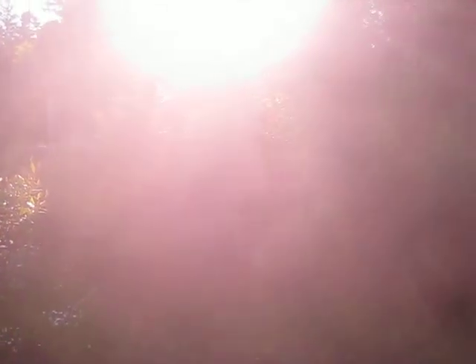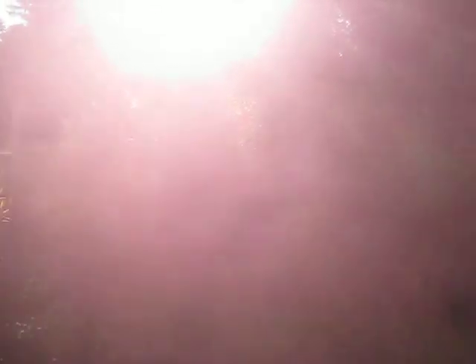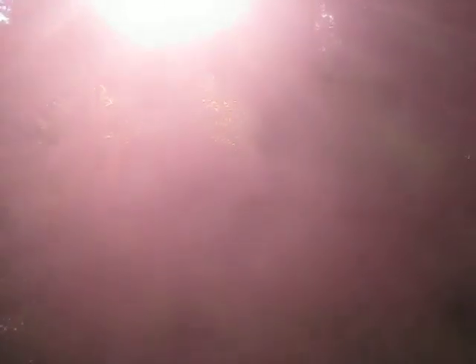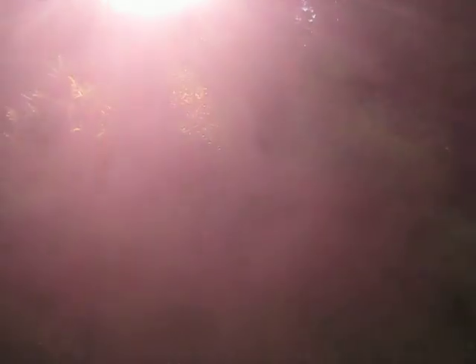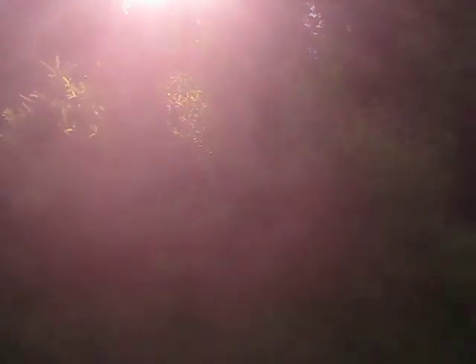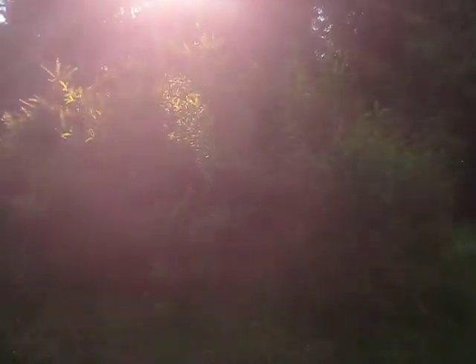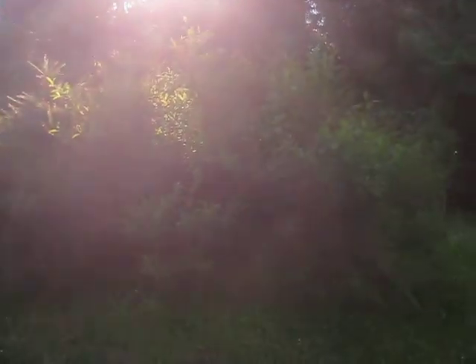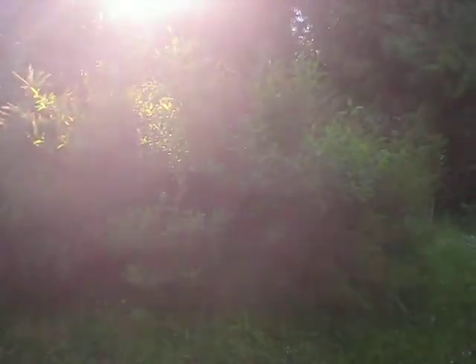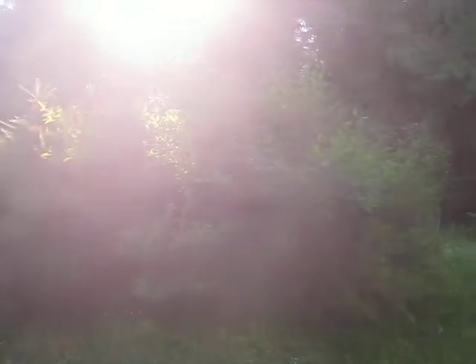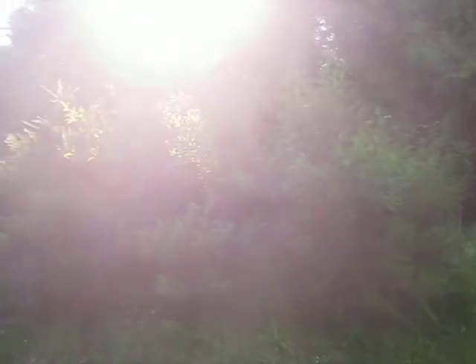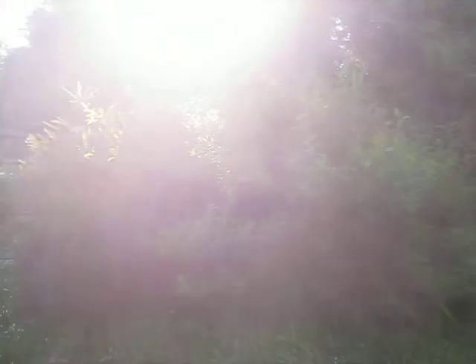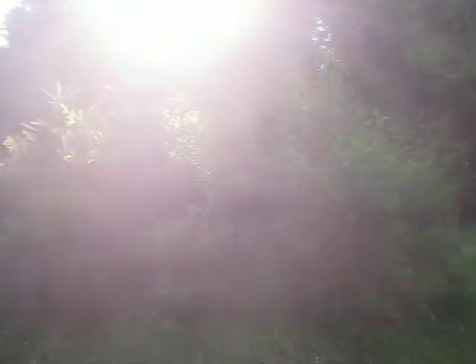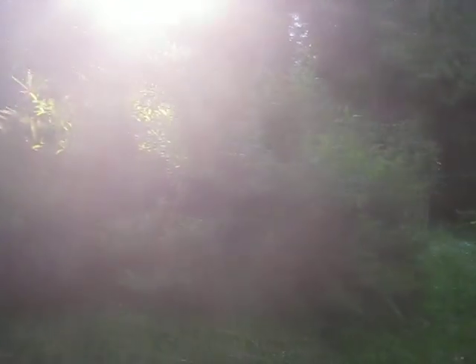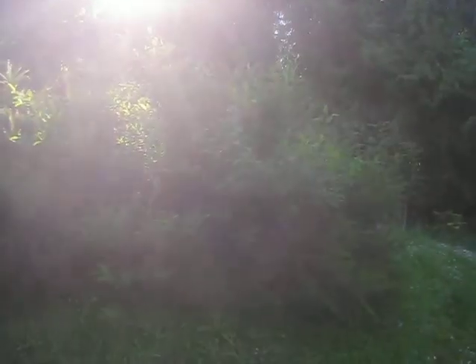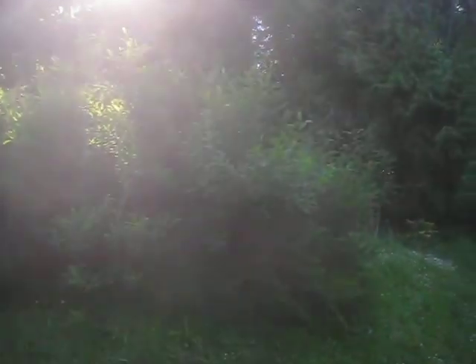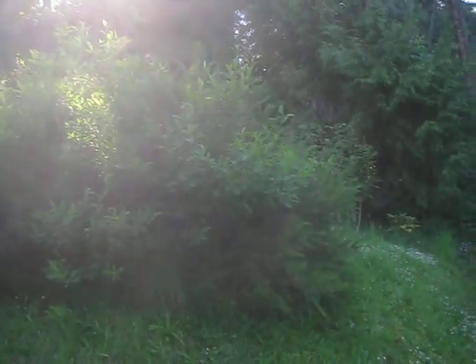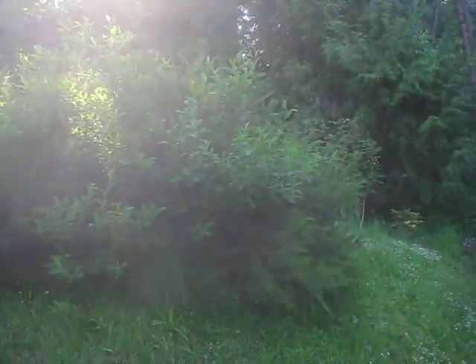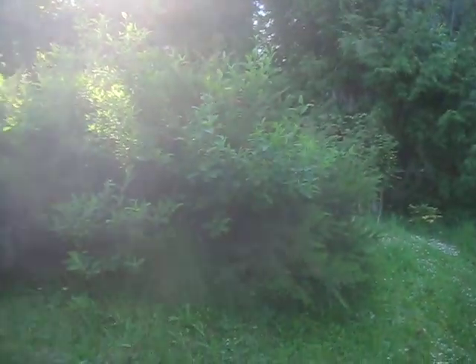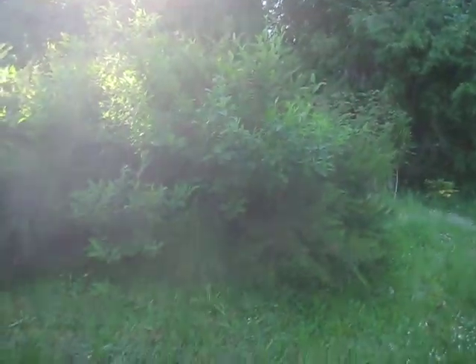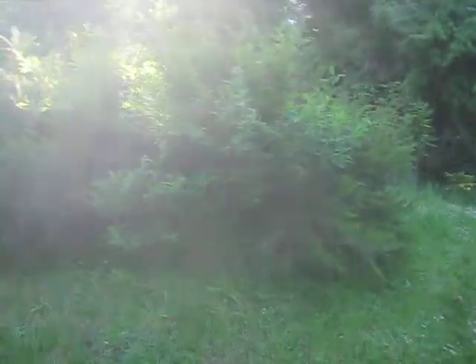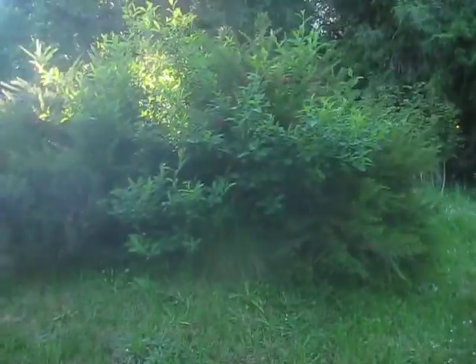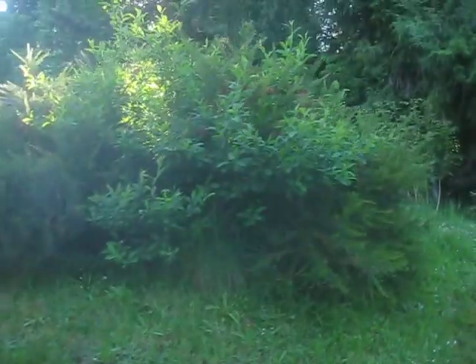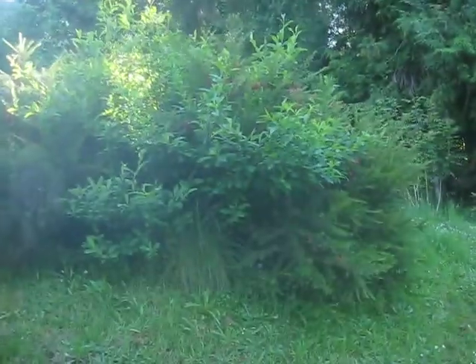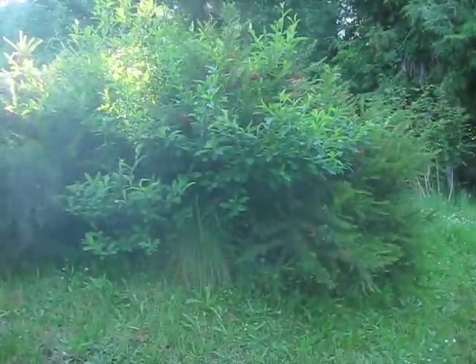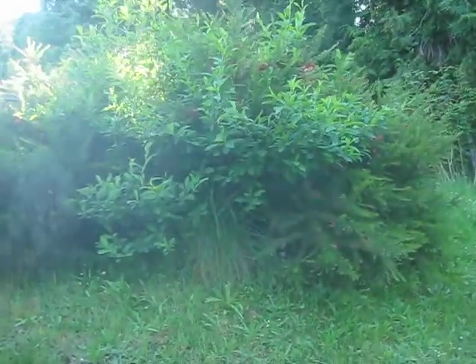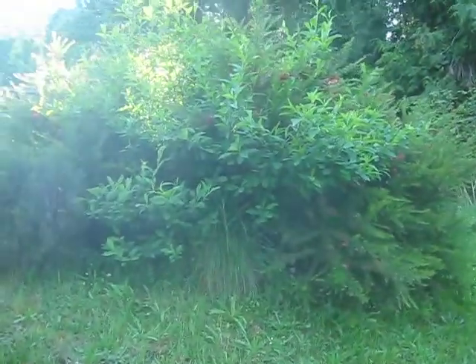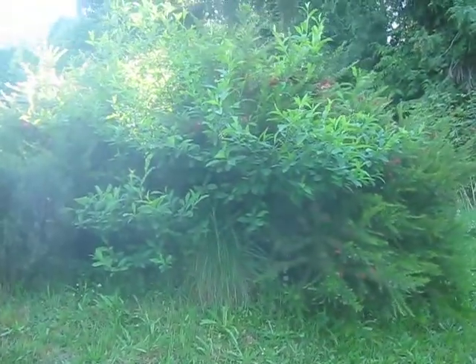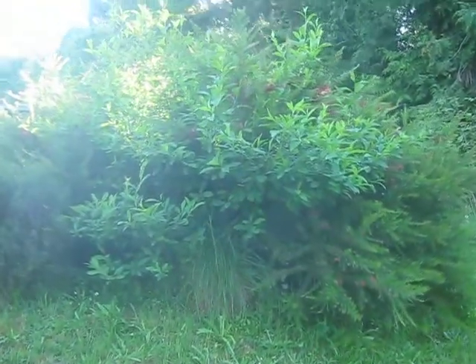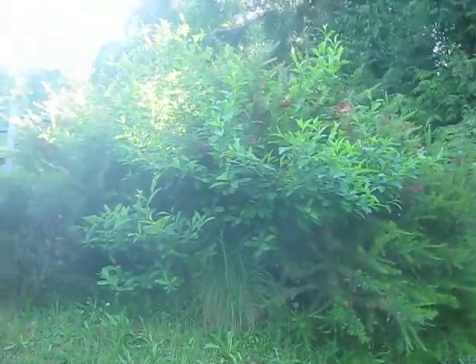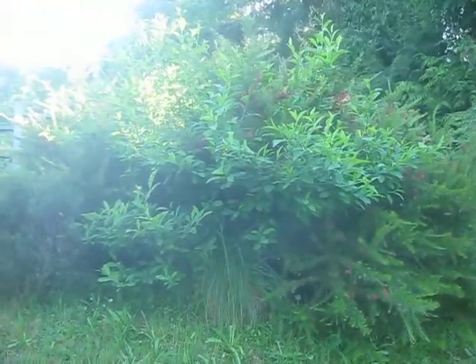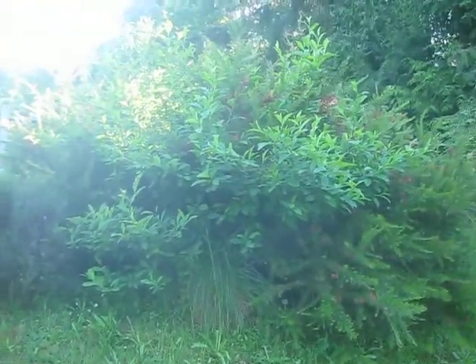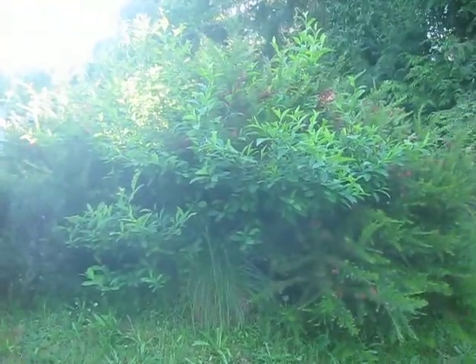Beautiful. Anyway, that's Grevillea canberra — worth trying in your drought-tolerant garden.